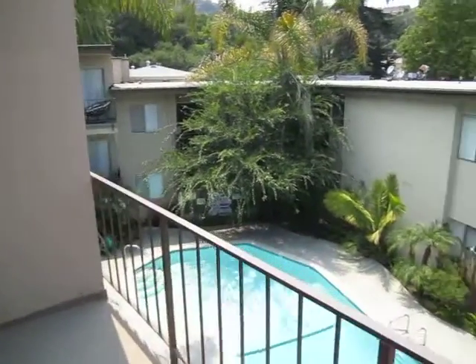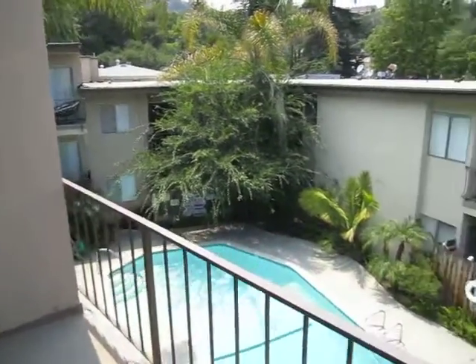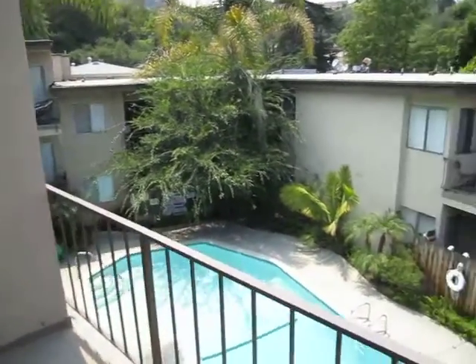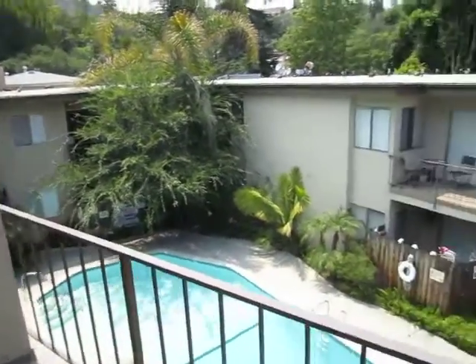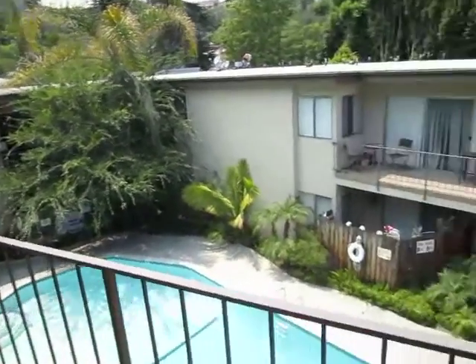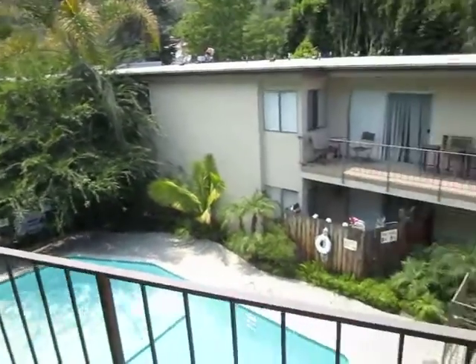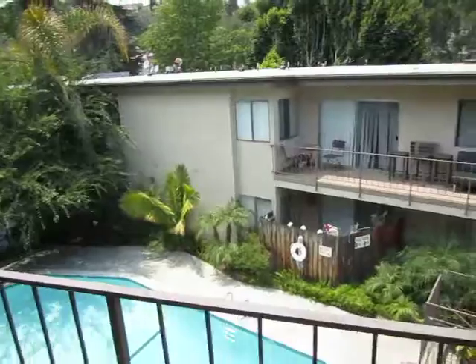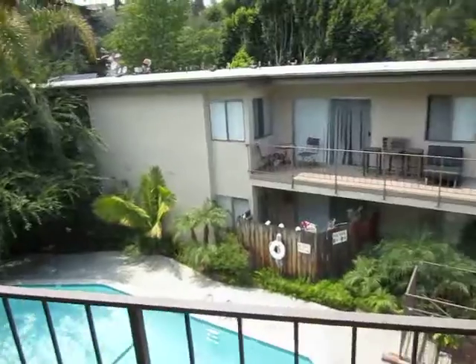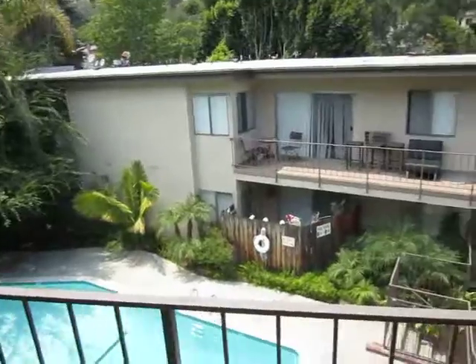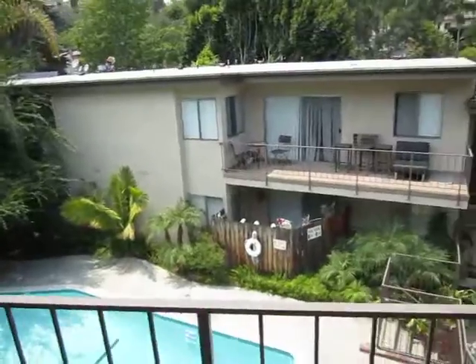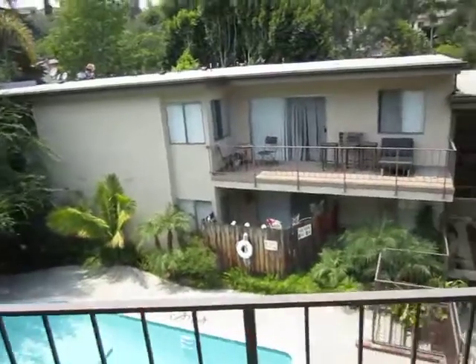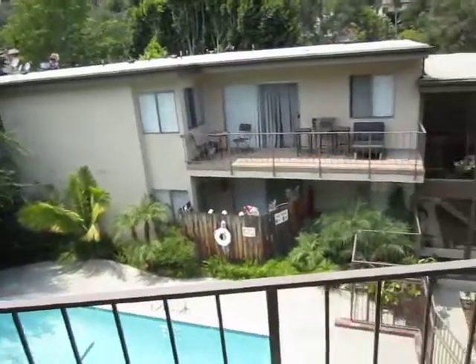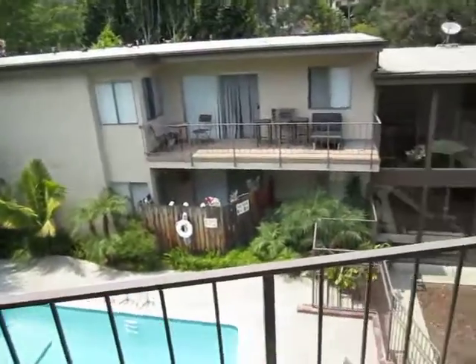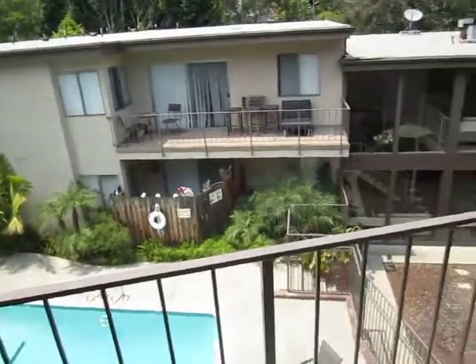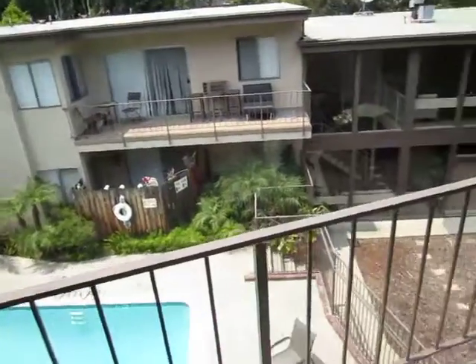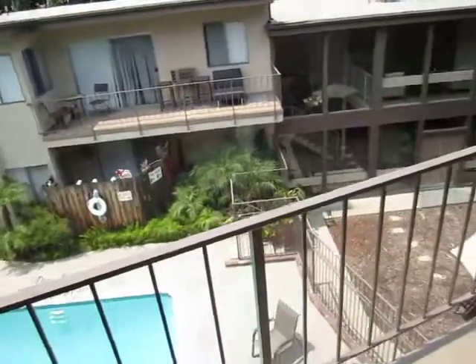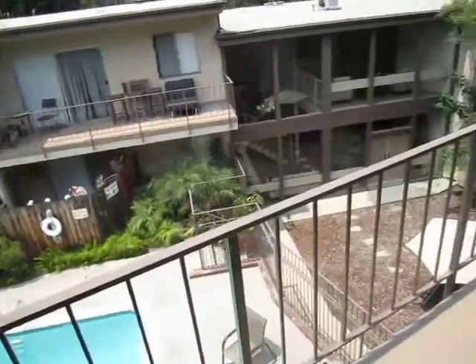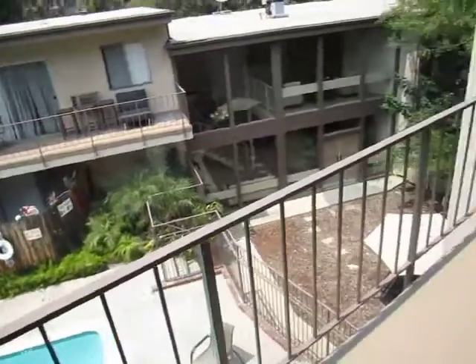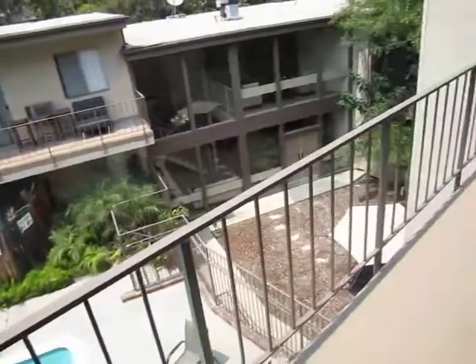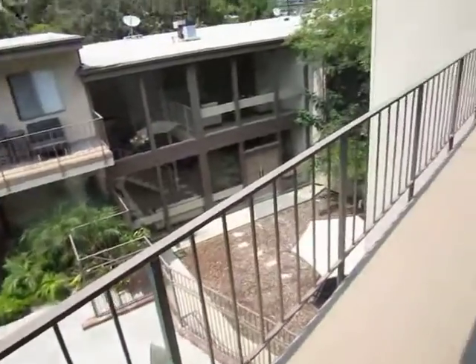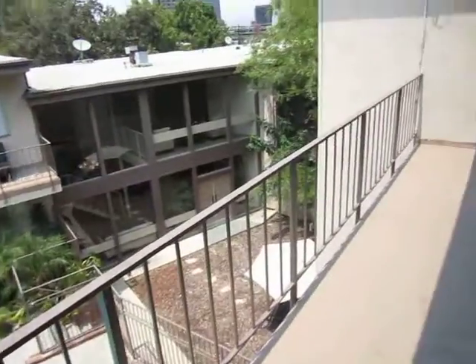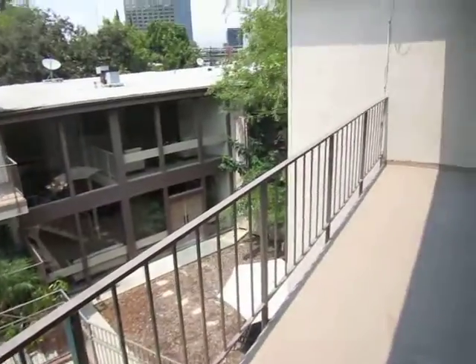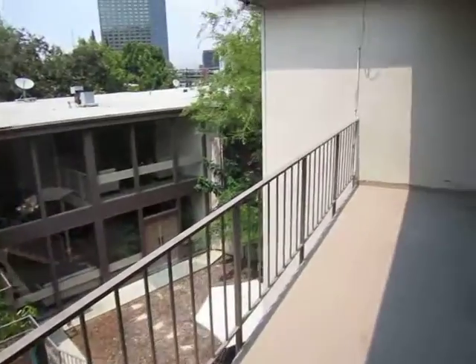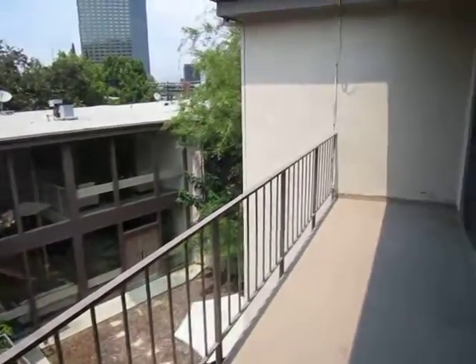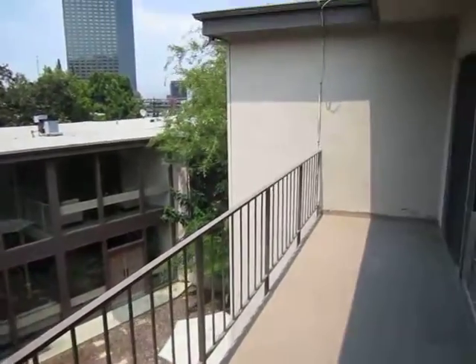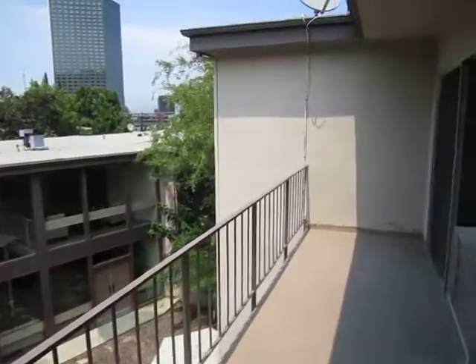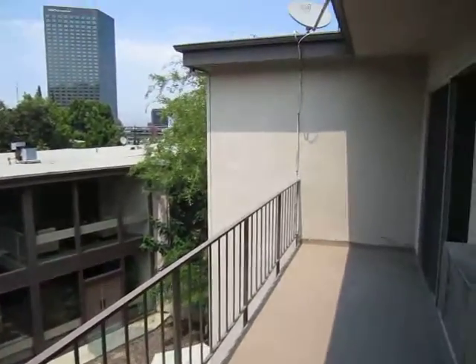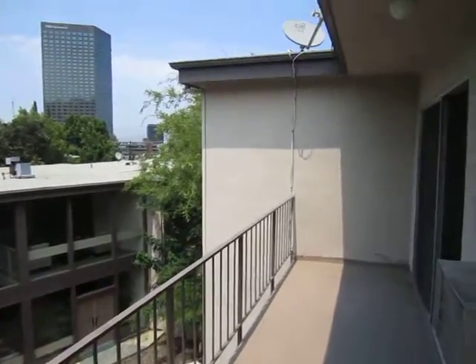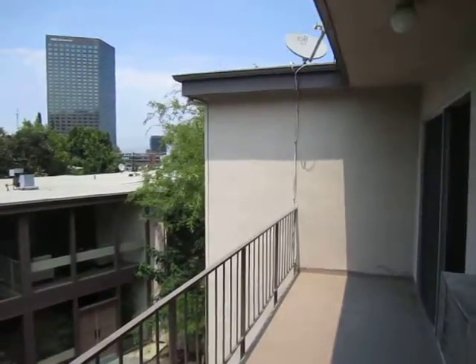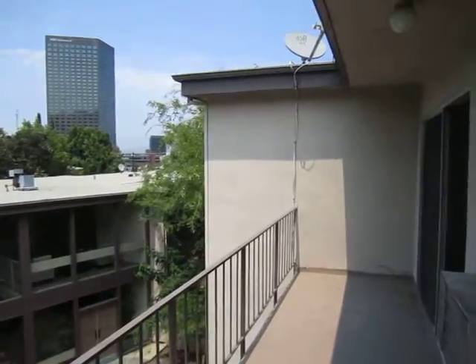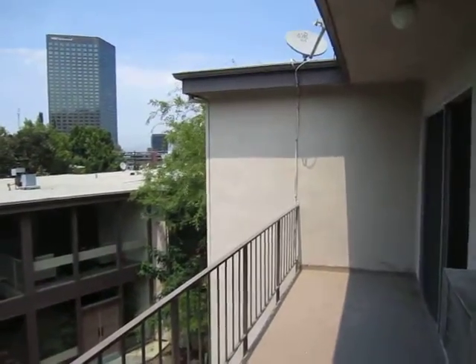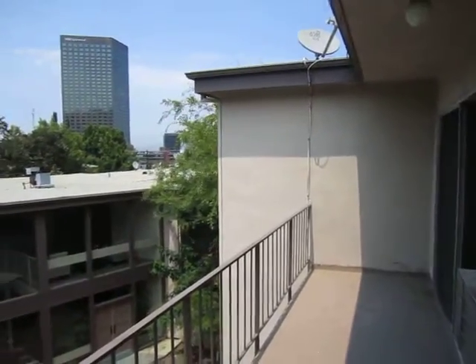We hope you enjoyed this video tour. Please fill out the request a viewing box to view this apartment in person.